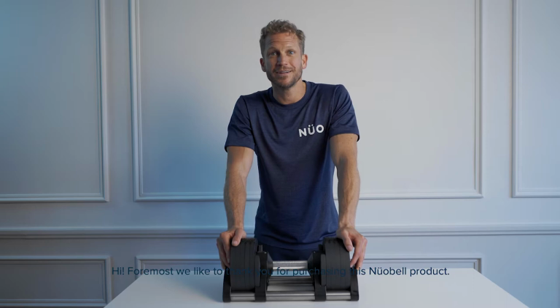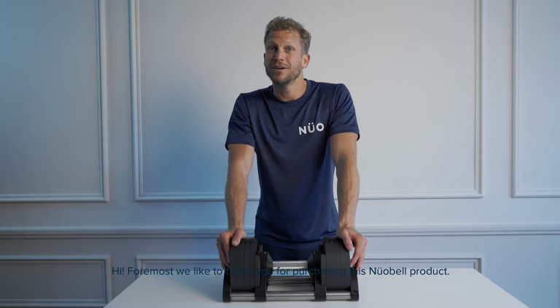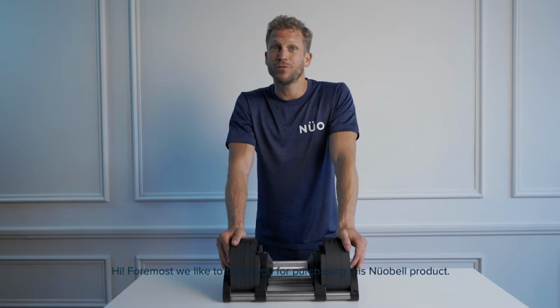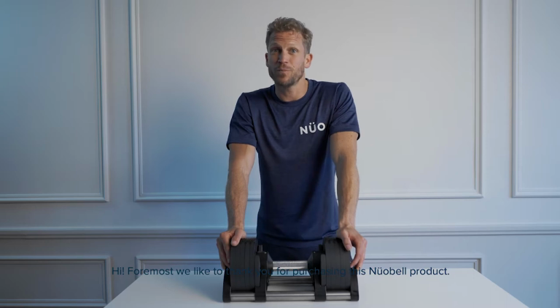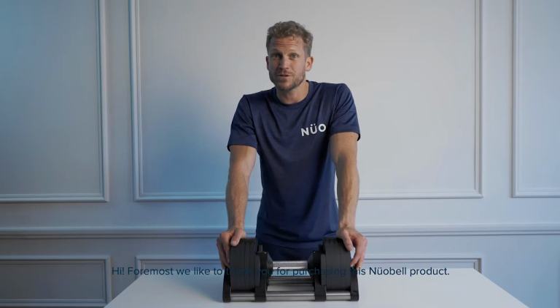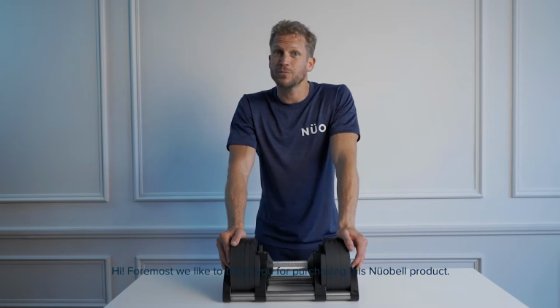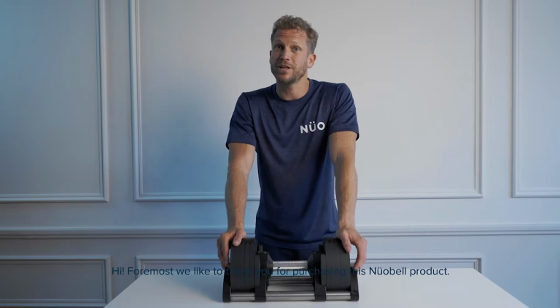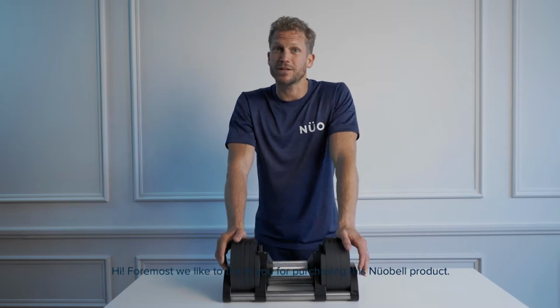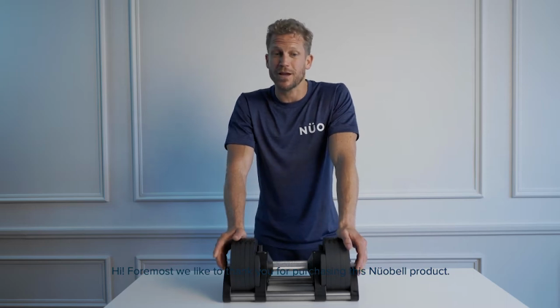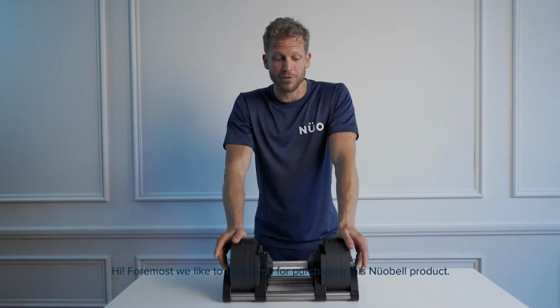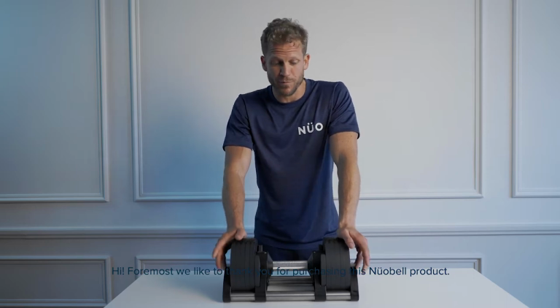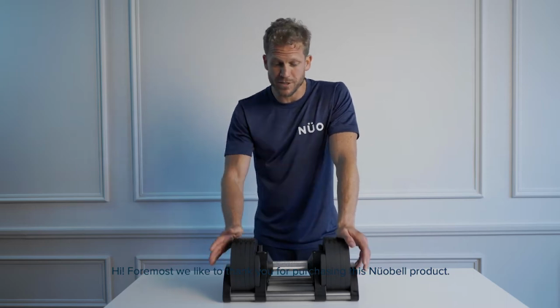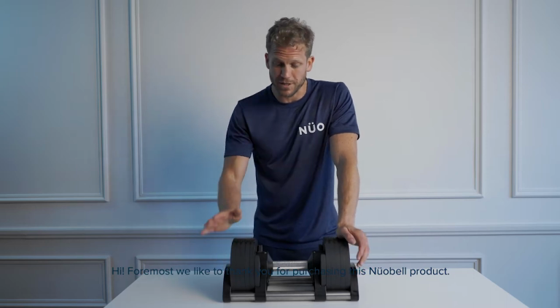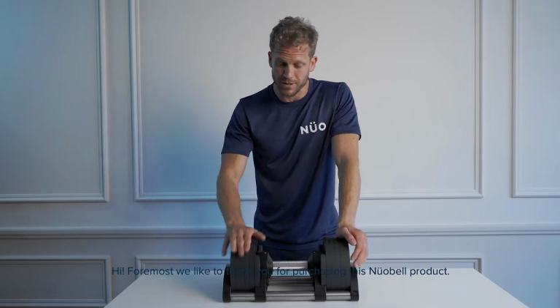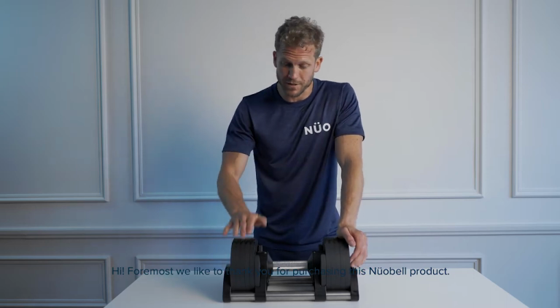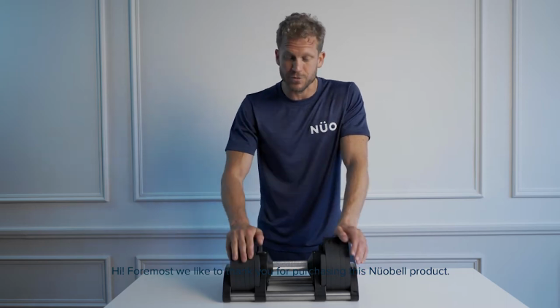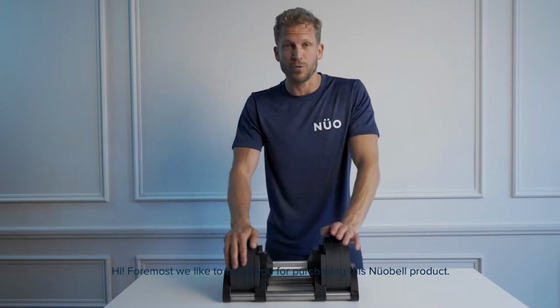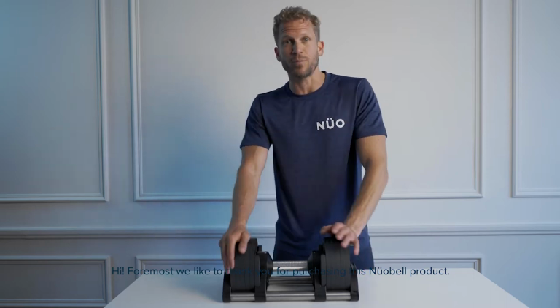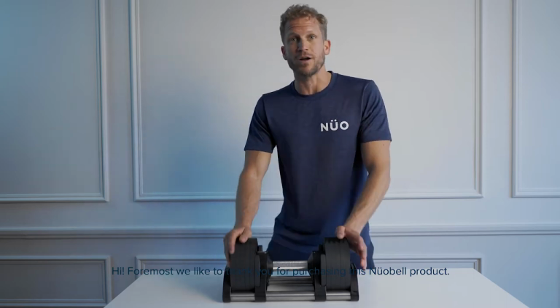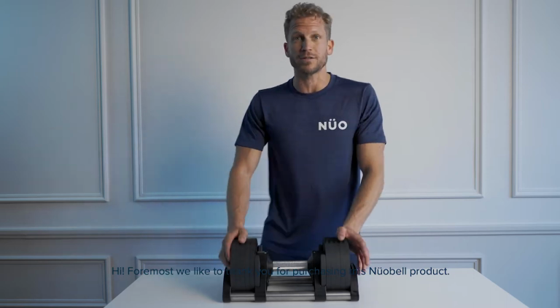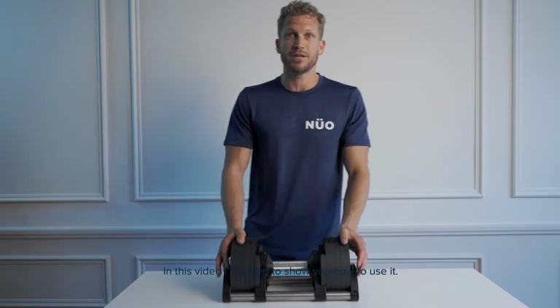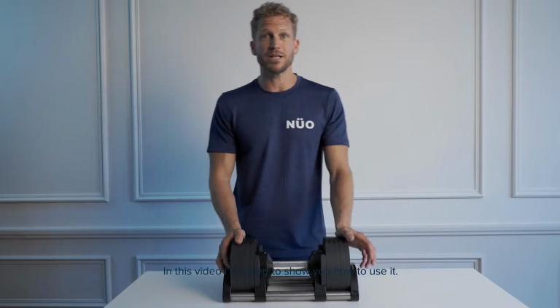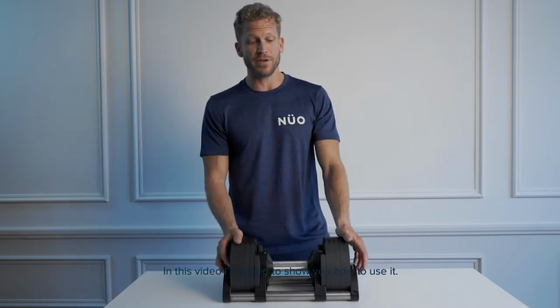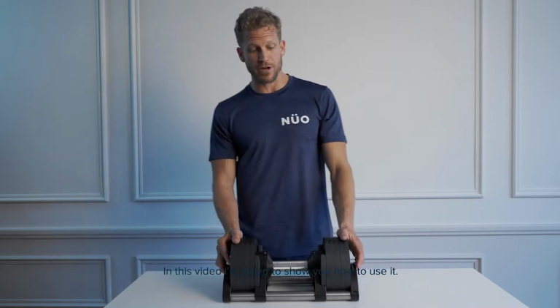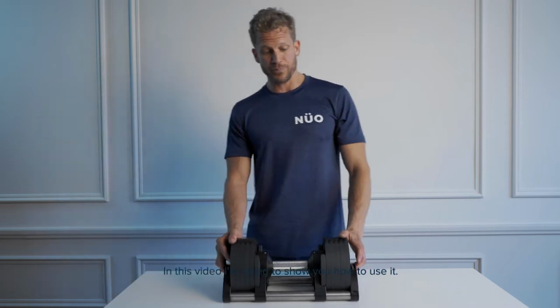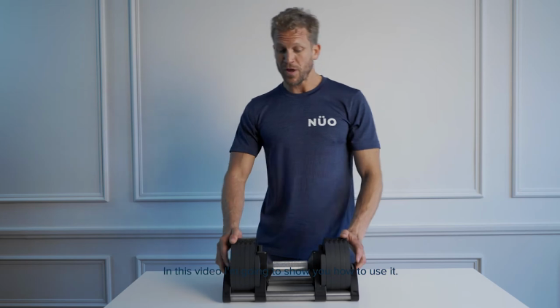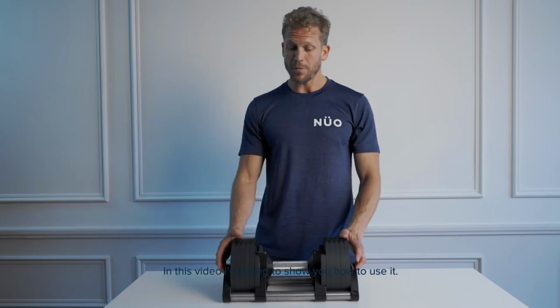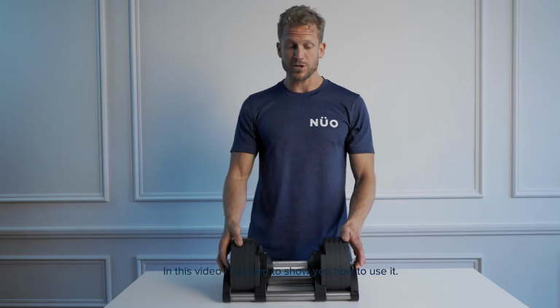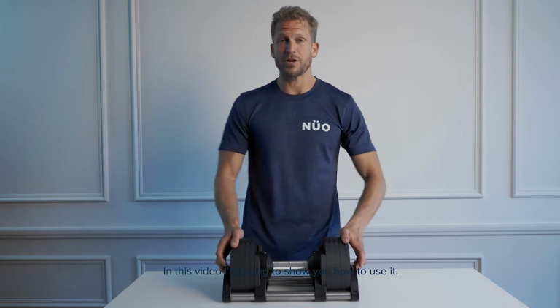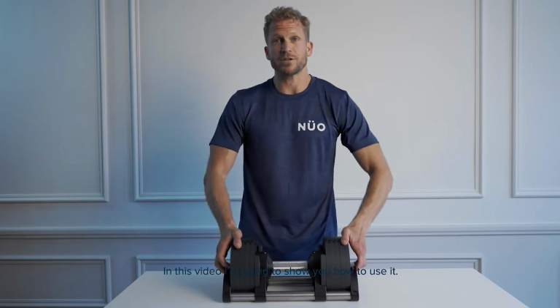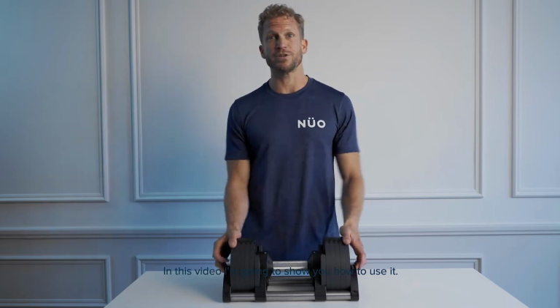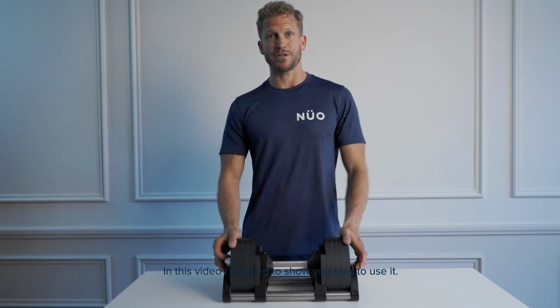Hi. Foremost, we'd like to thank you for purchasing this Newebel product. In this video, I'm going to show you how to use it.